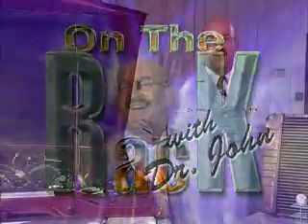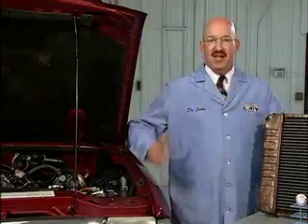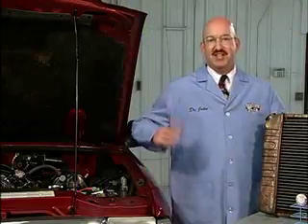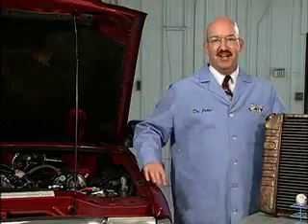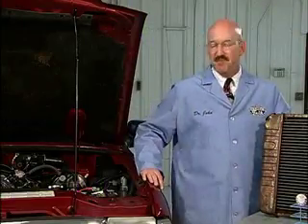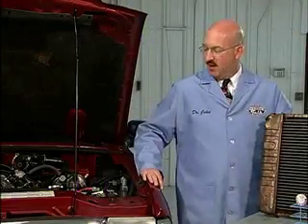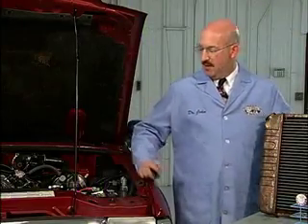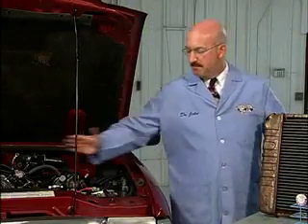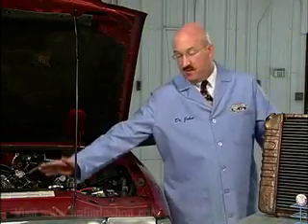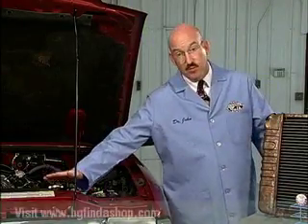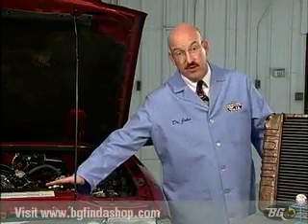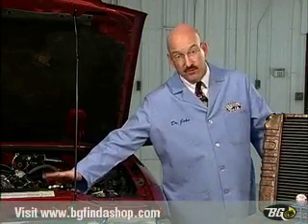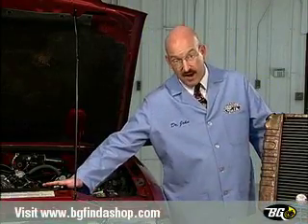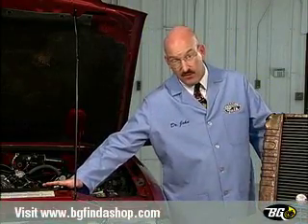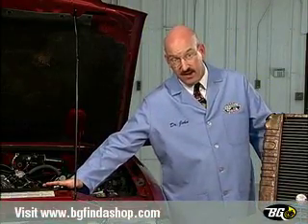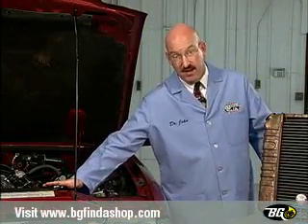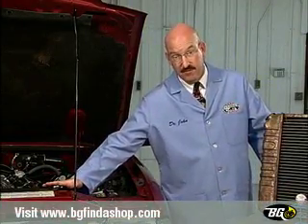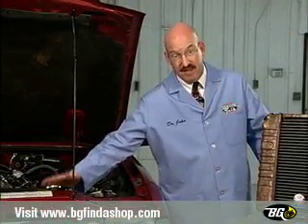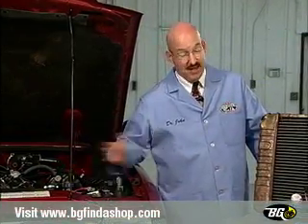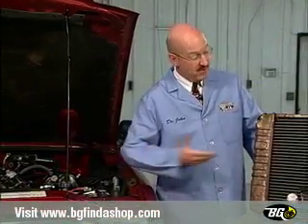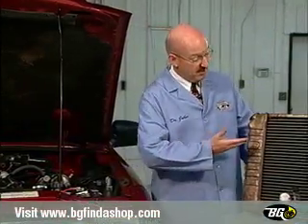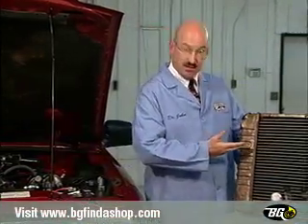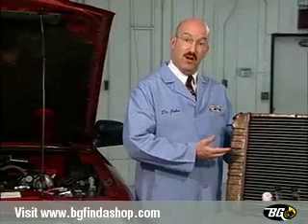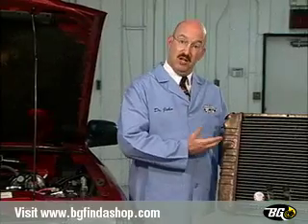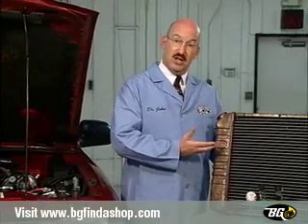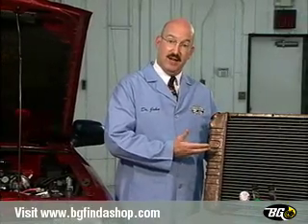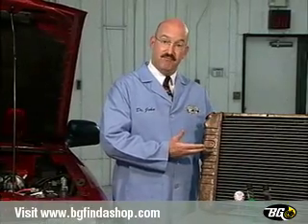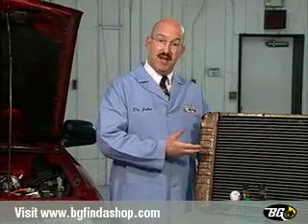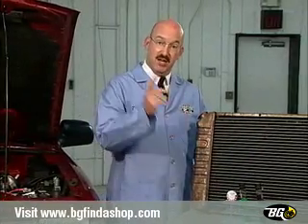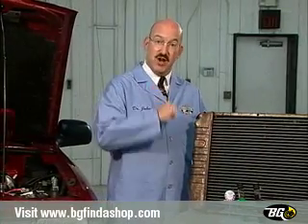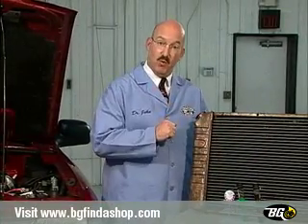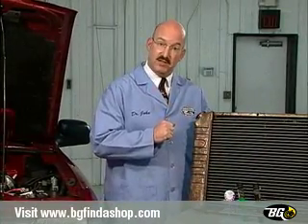Thanks, Denny. Well, this is where you'll find a radiator, and this is what it looks like. And here's how it works.